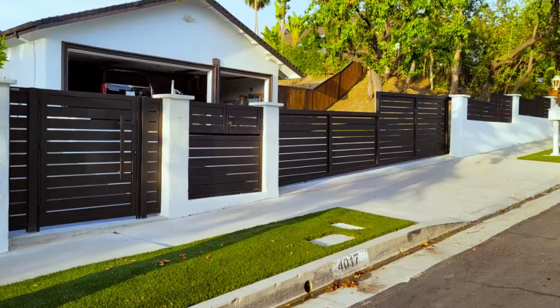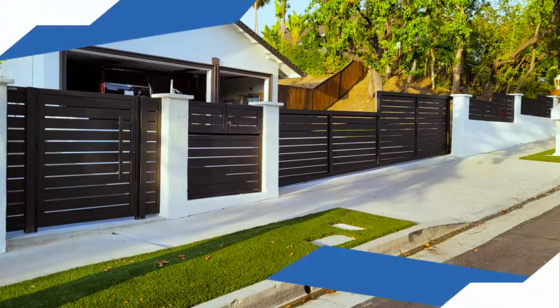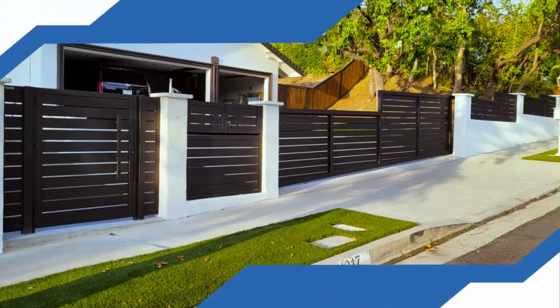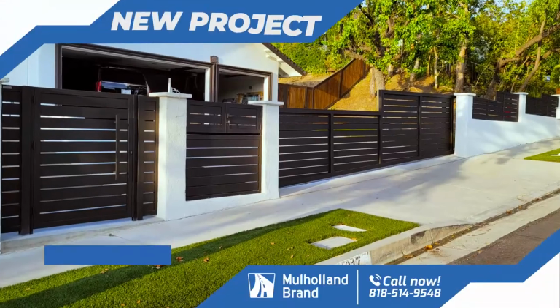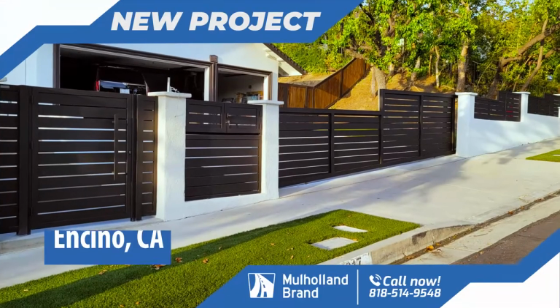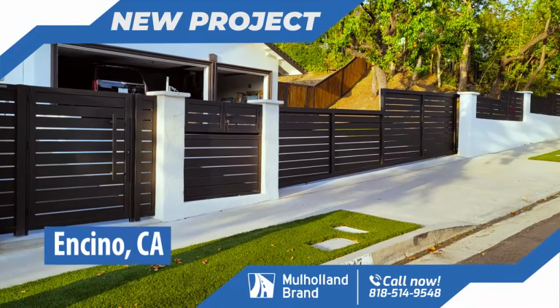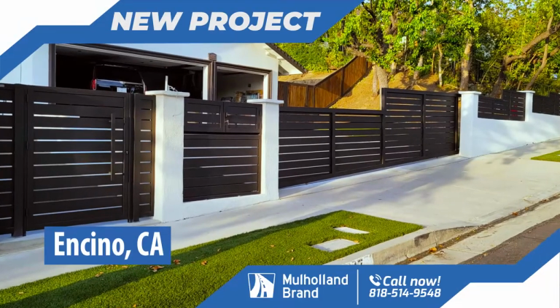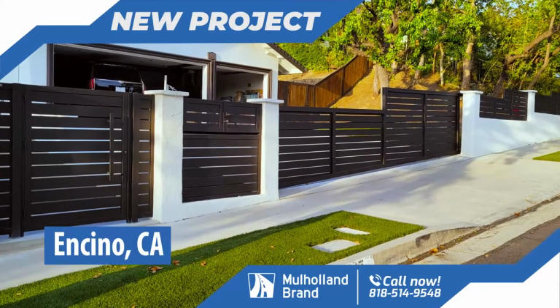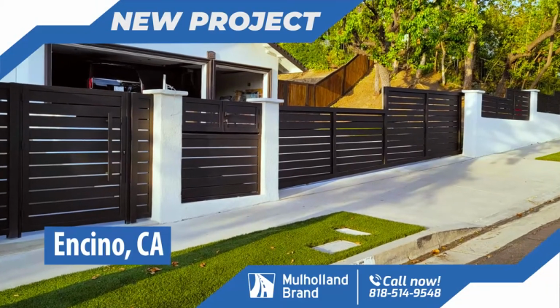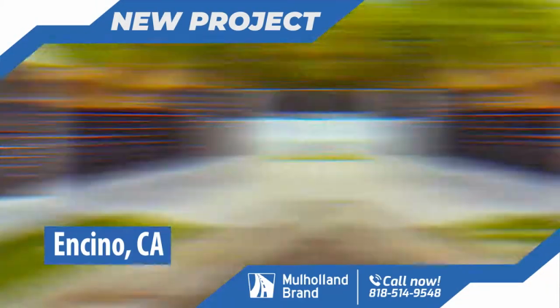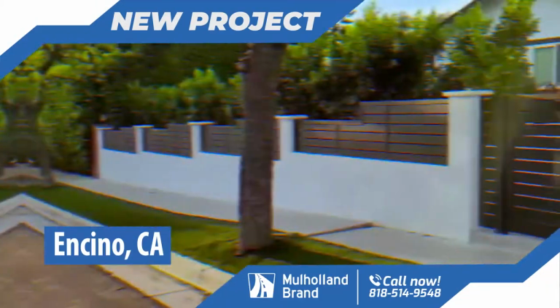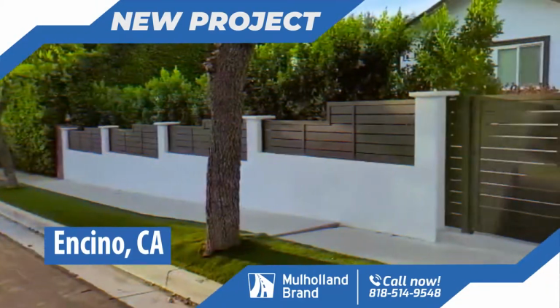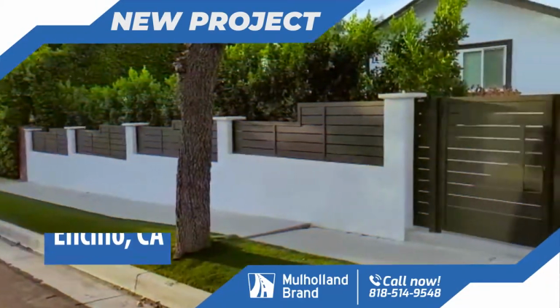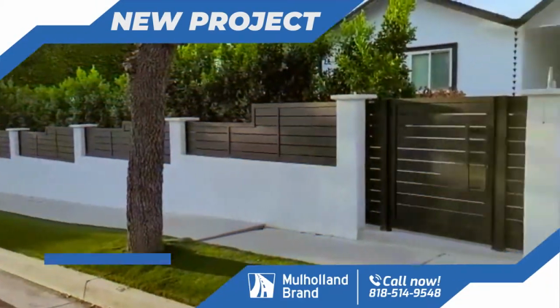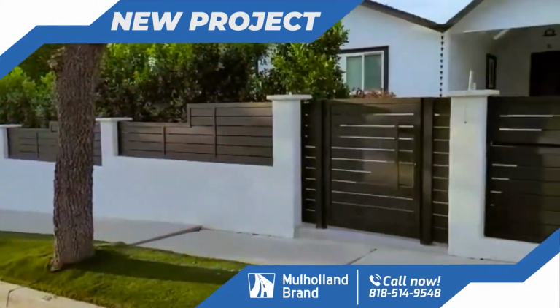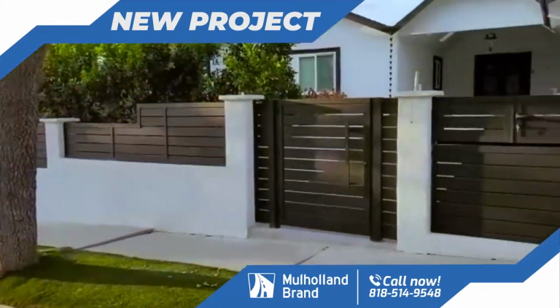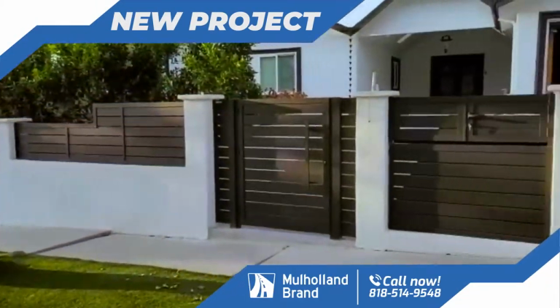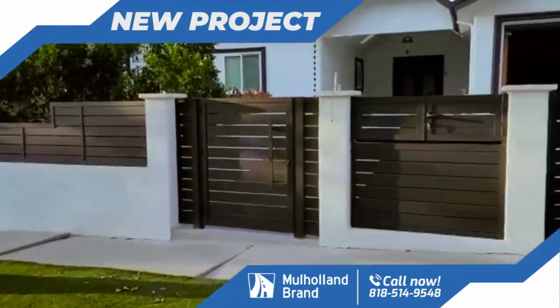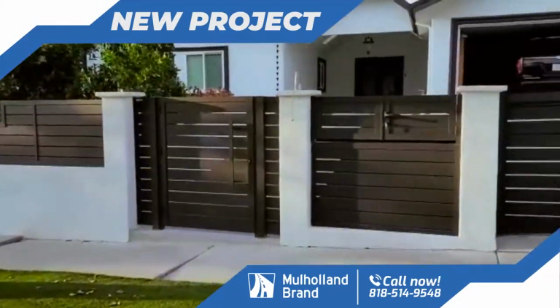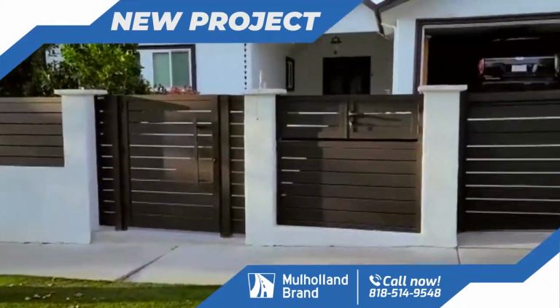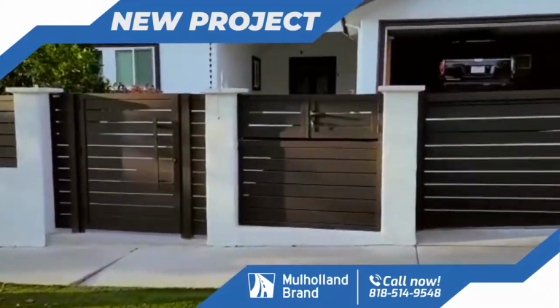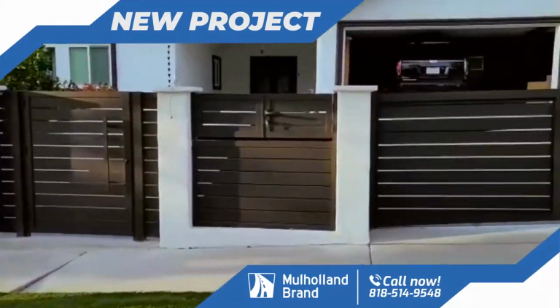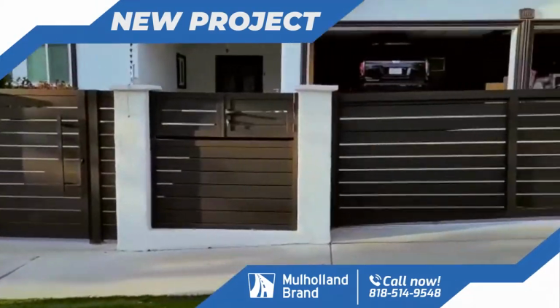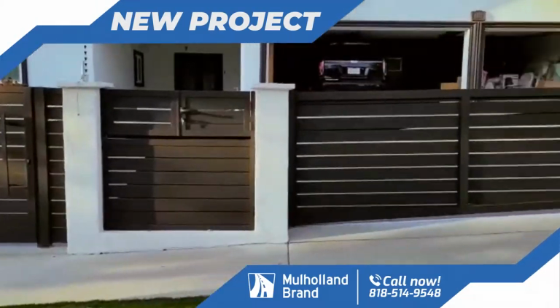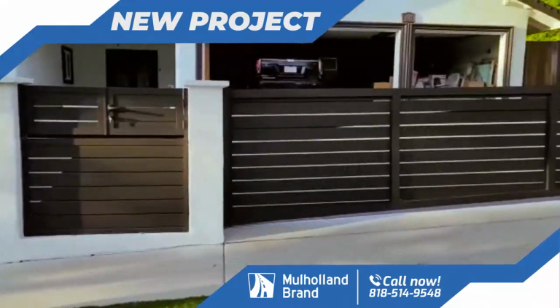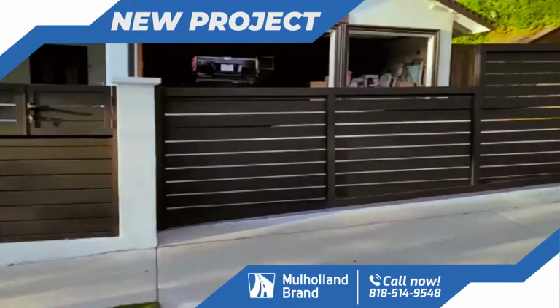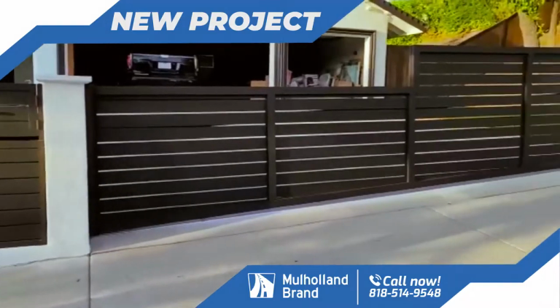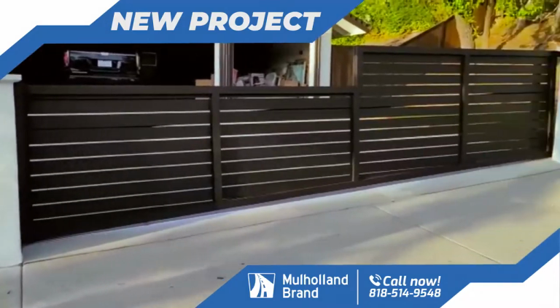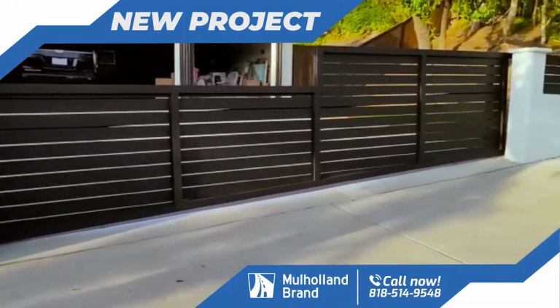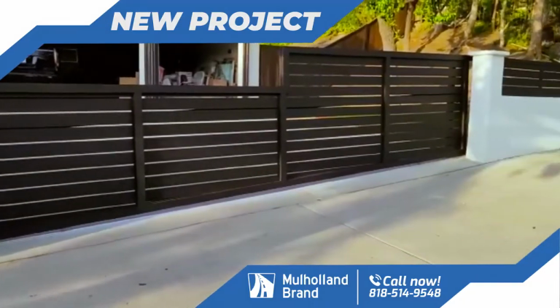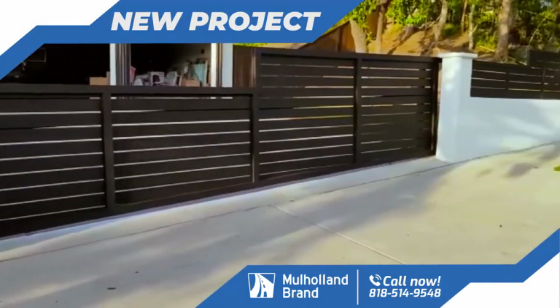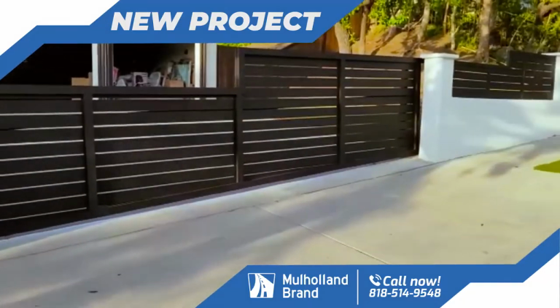Good evening, everybody. This is Ron from Mulho & Brand, and we've just finalized an installation in the beautiful city of Encino.